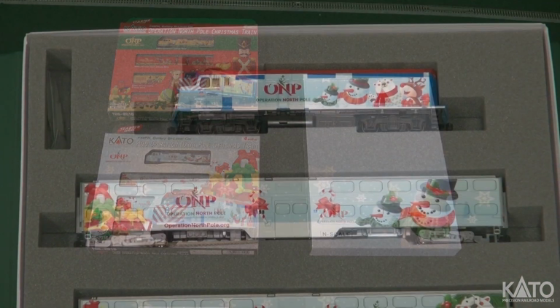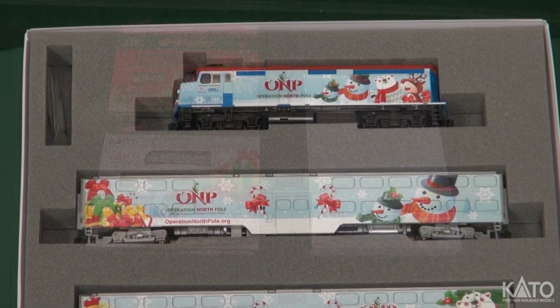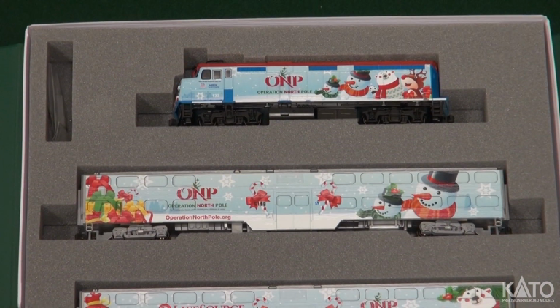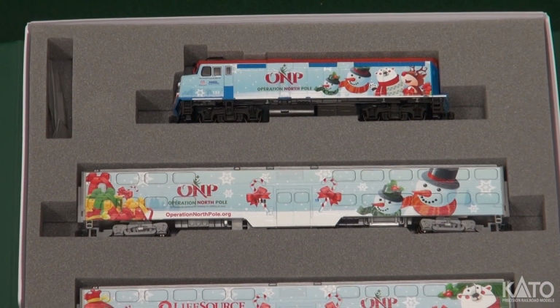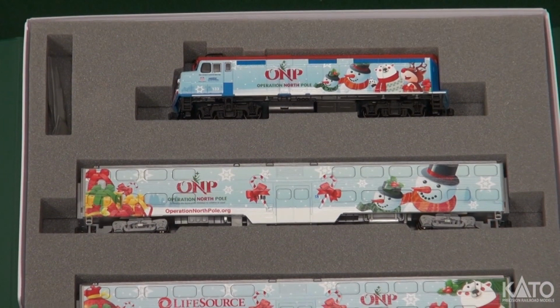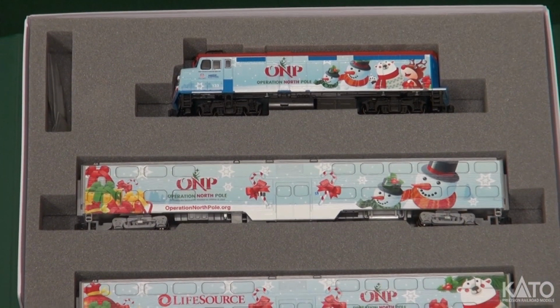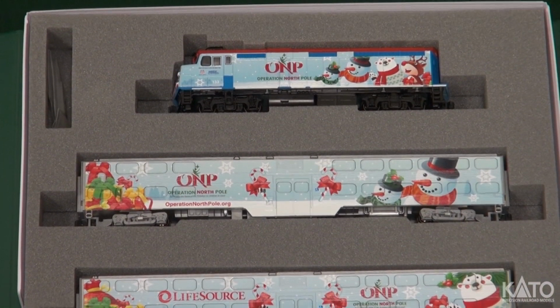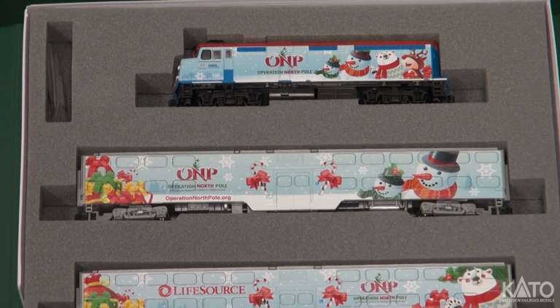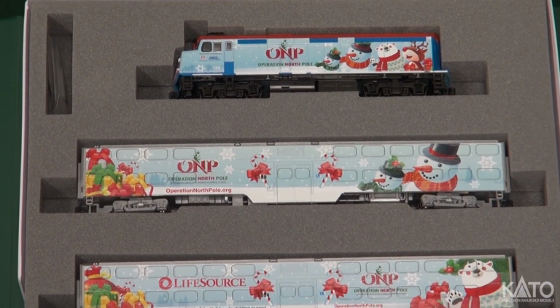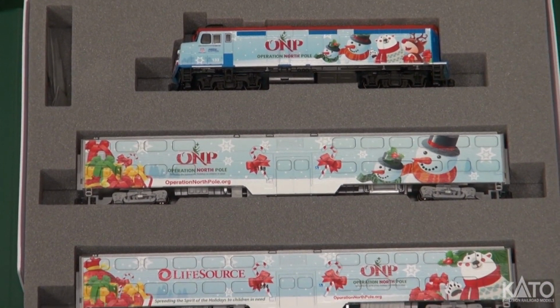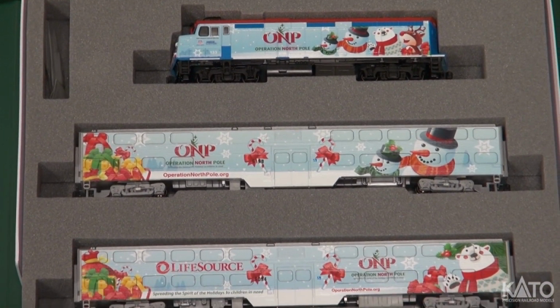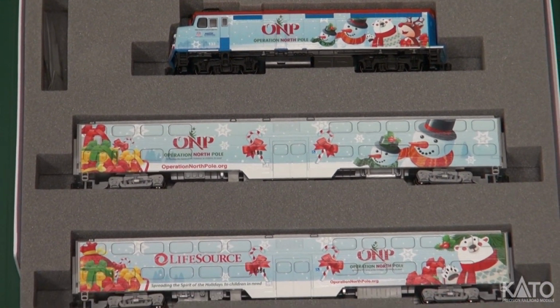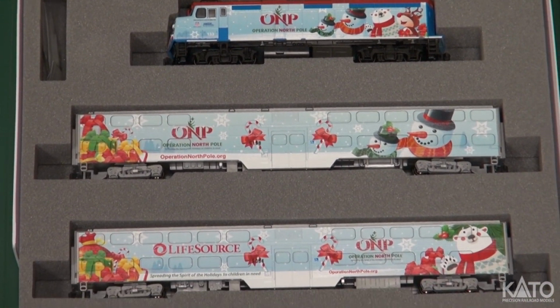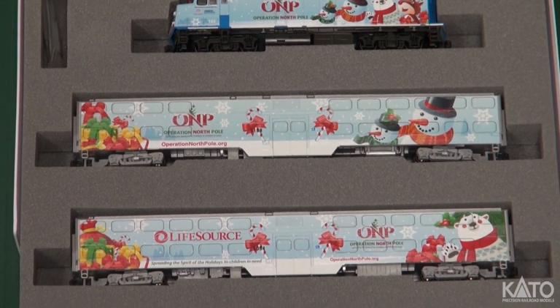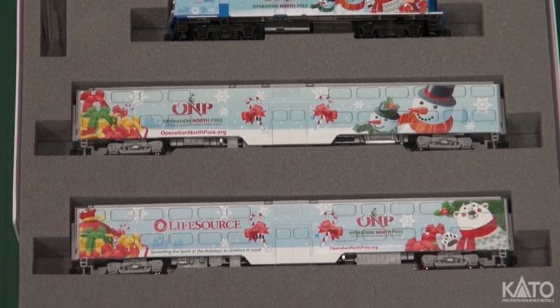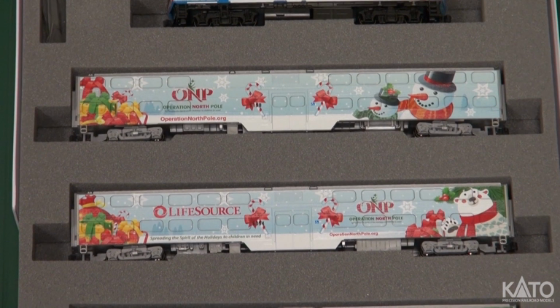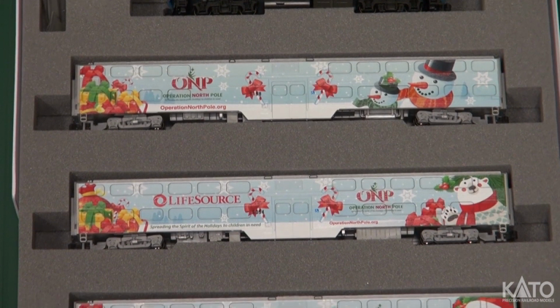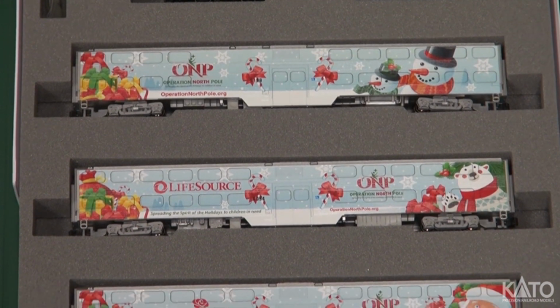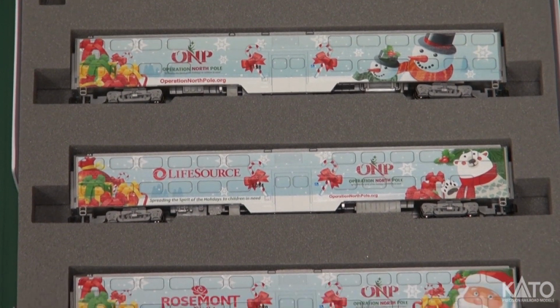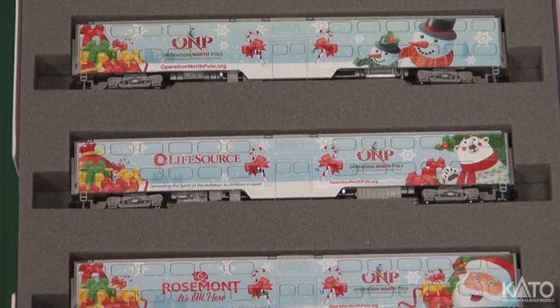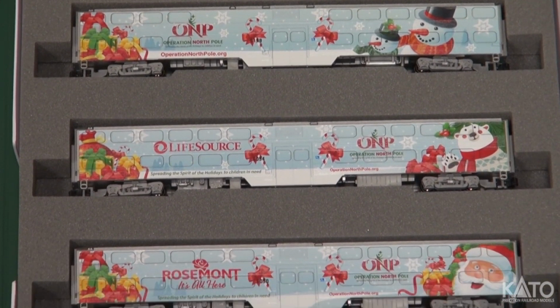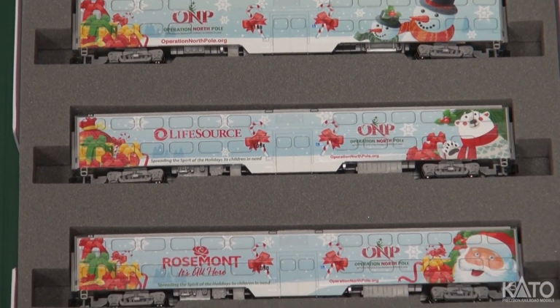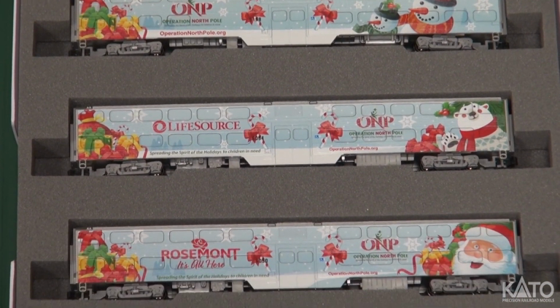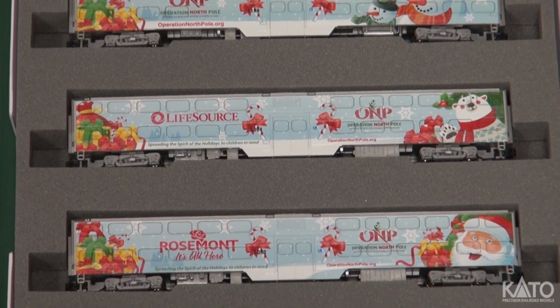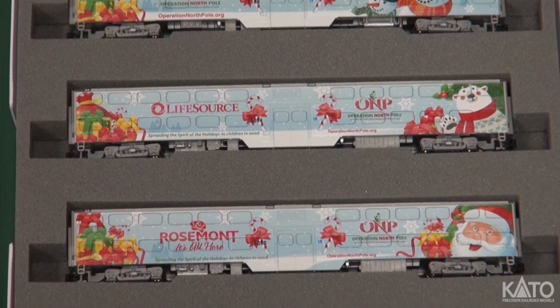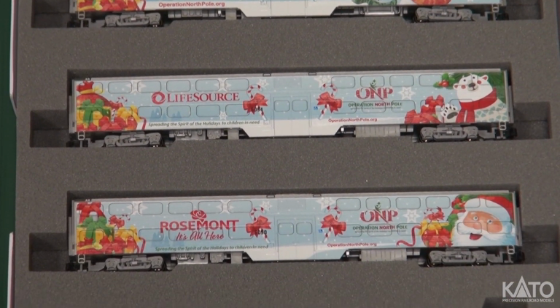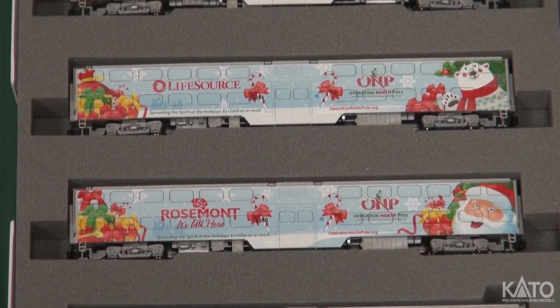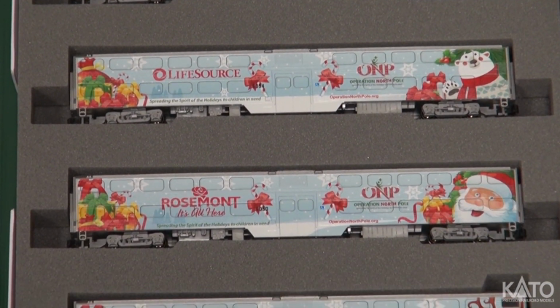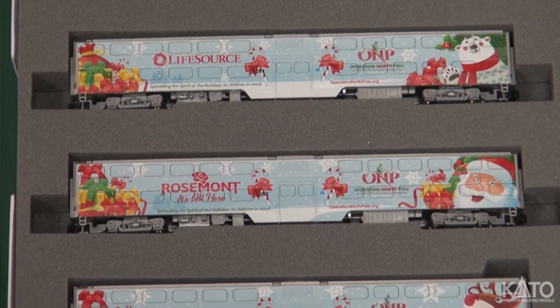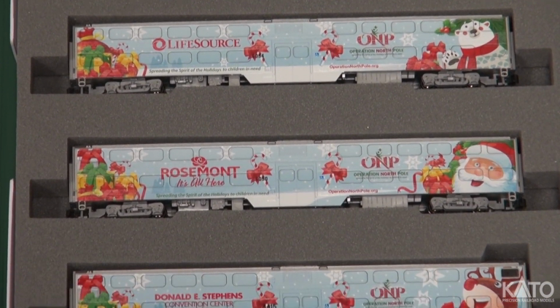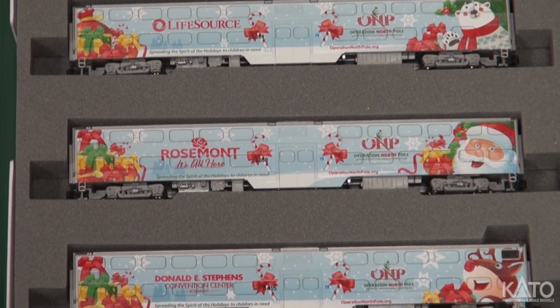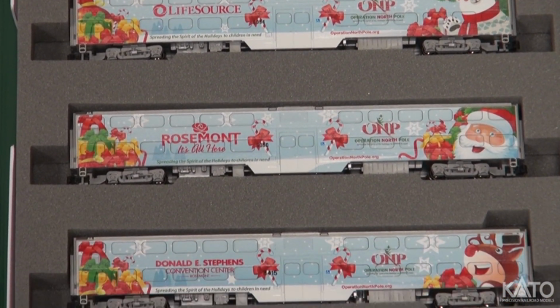Each car is uniquely wrapped to give each car a festive holiday look. The bookcase set is perfect for a collectible show piece.